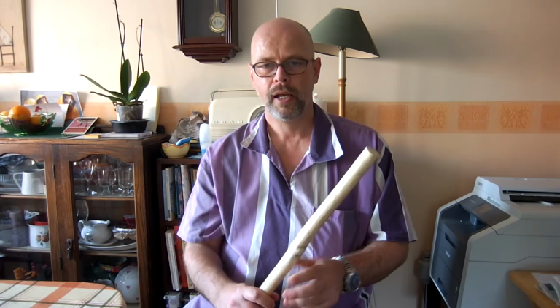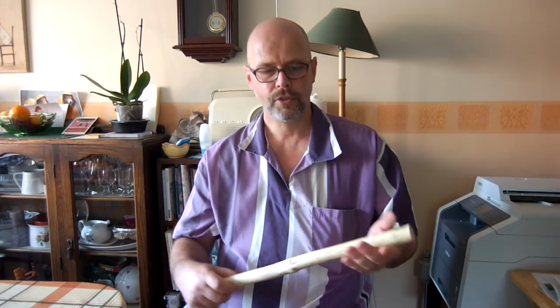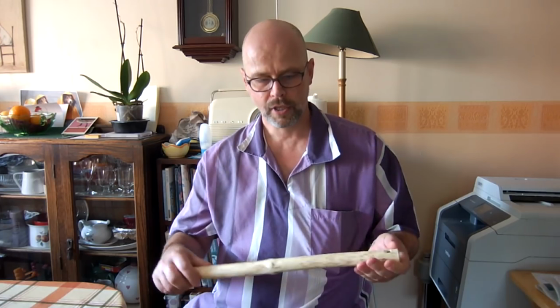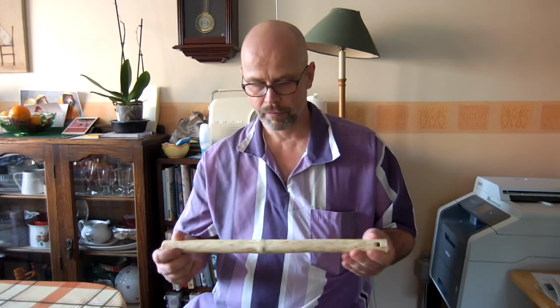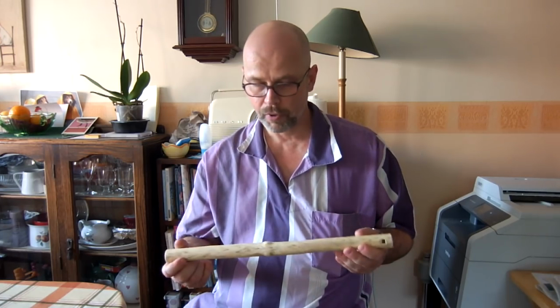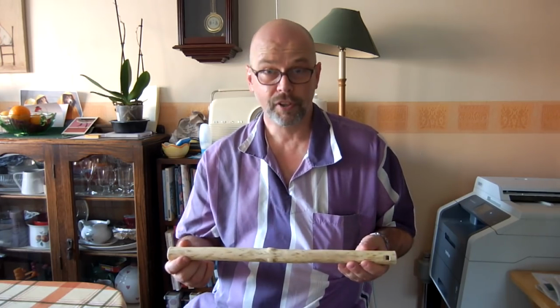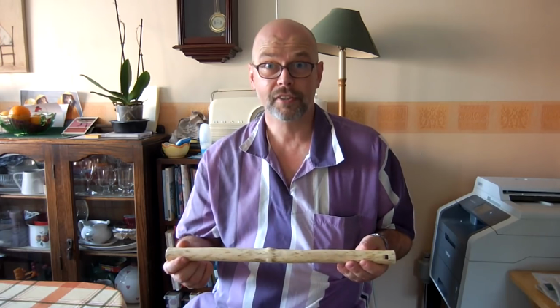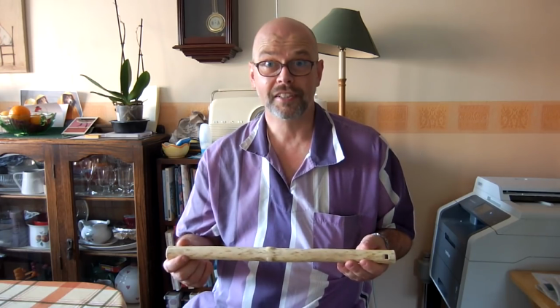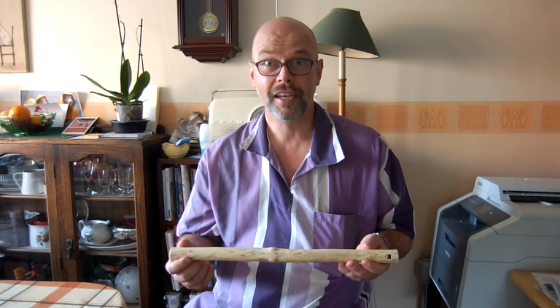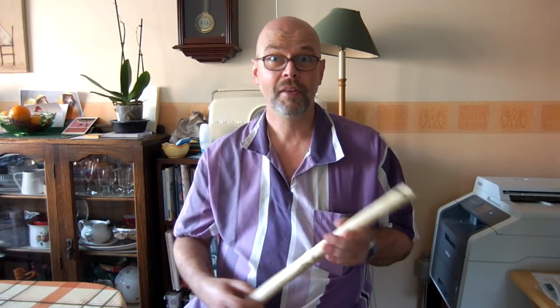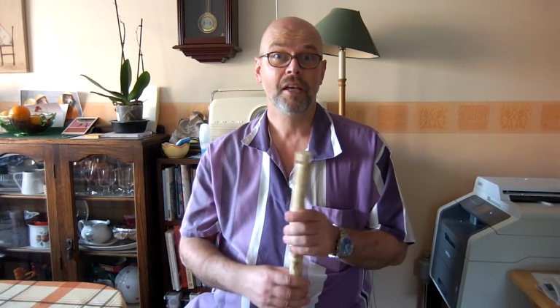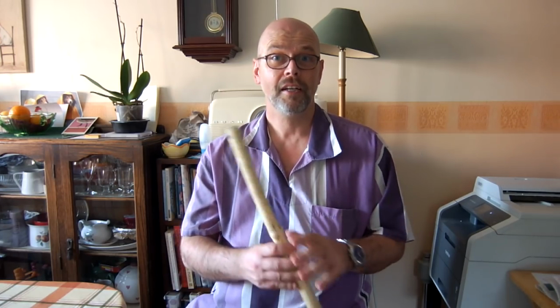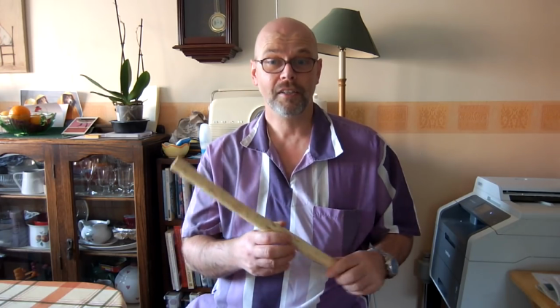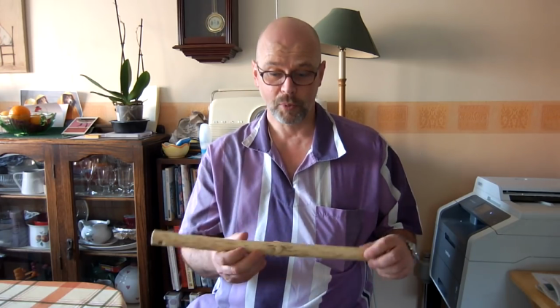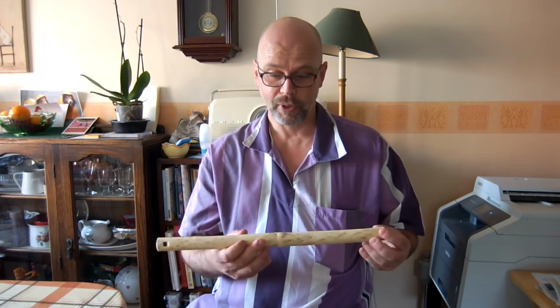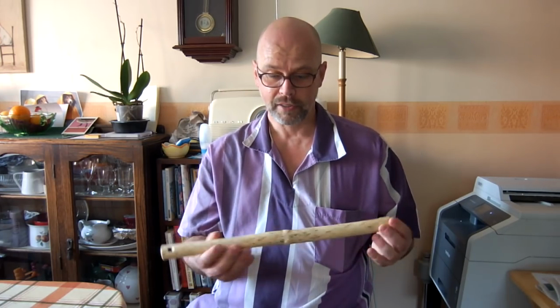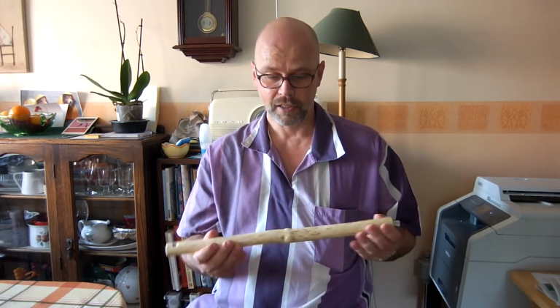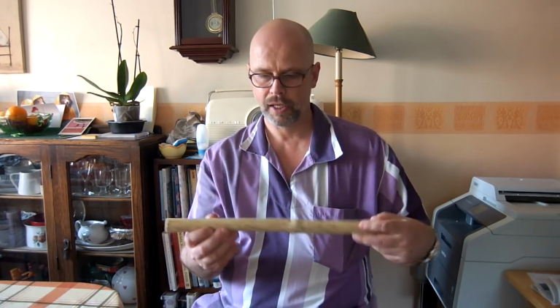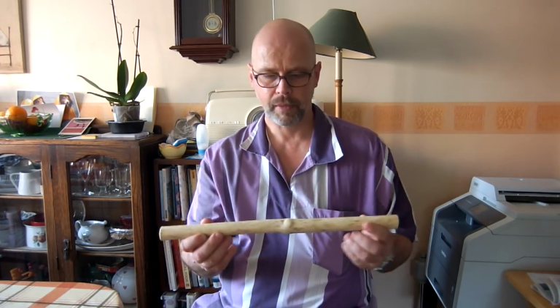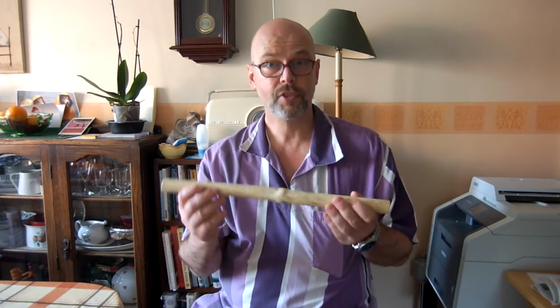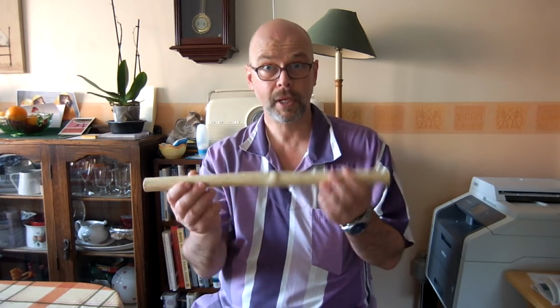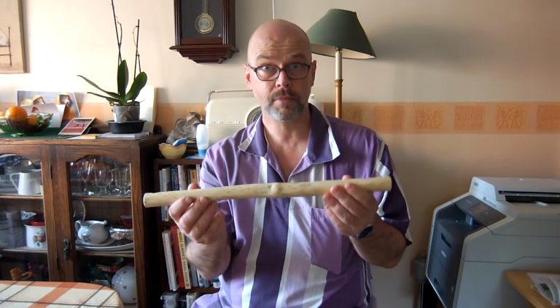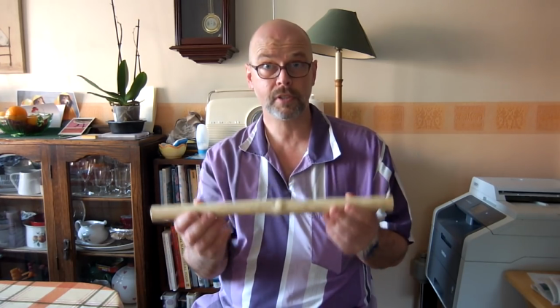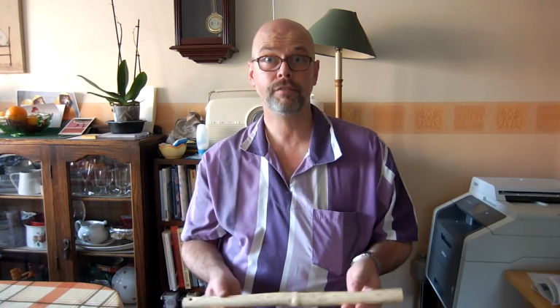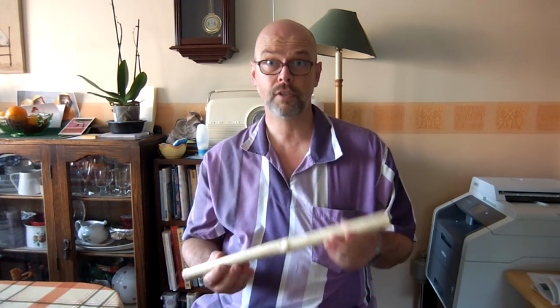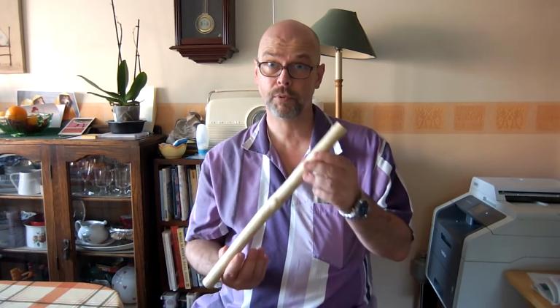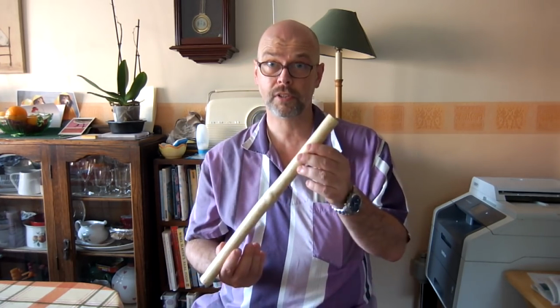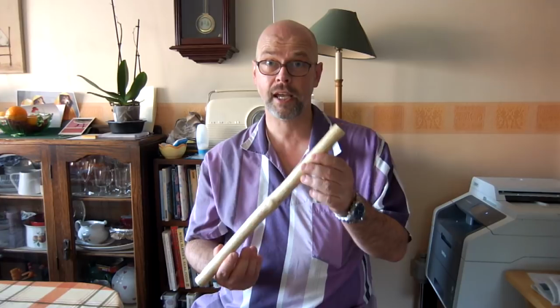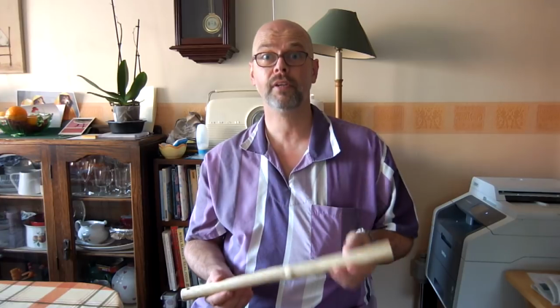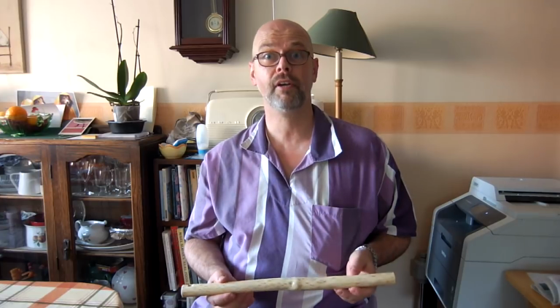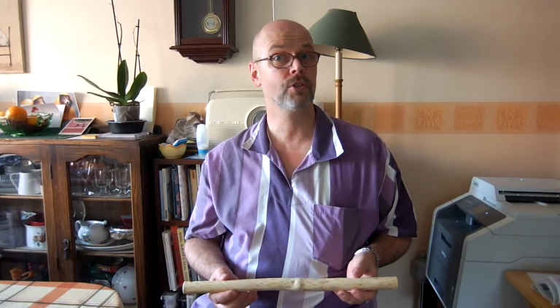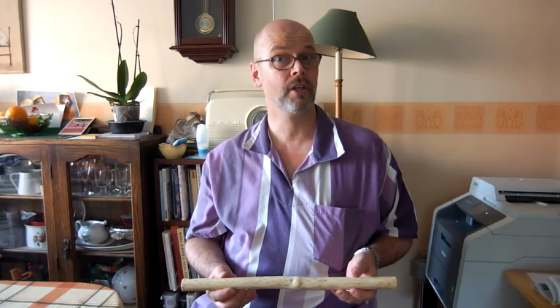As you can tell, I'm not very good at this yet. I need a lot more practice. Anyway, so I made this myself. If you want to see how, carry on watching.